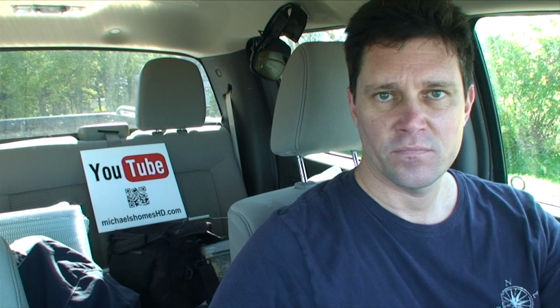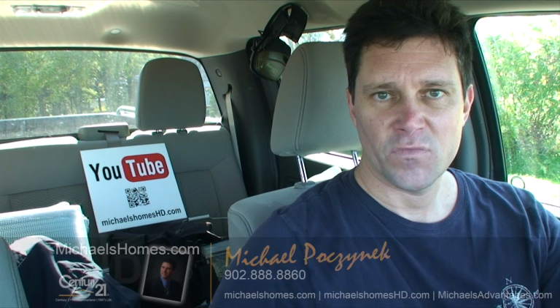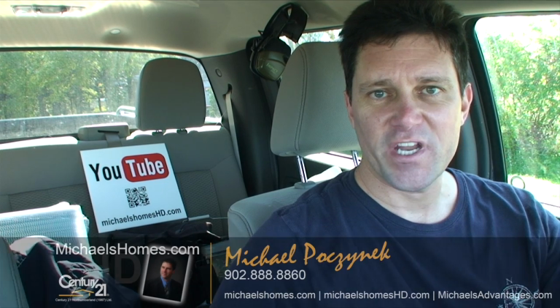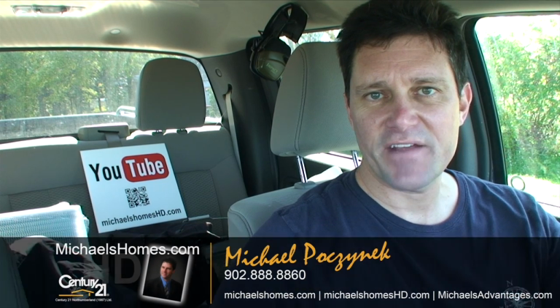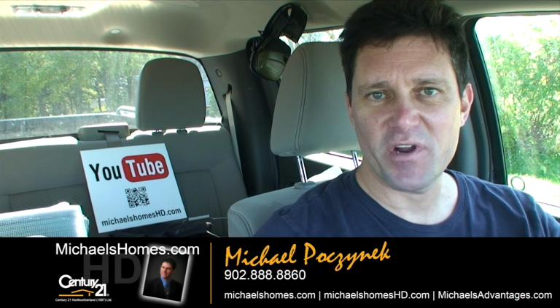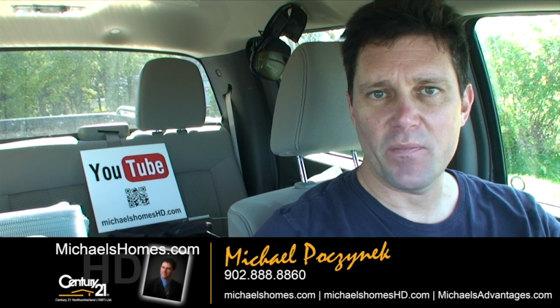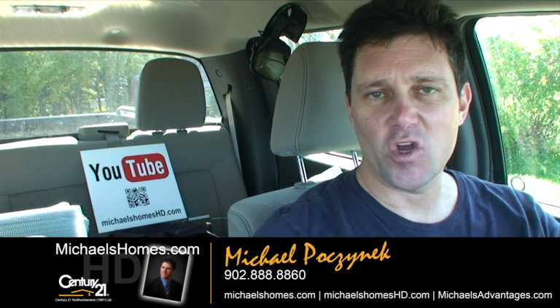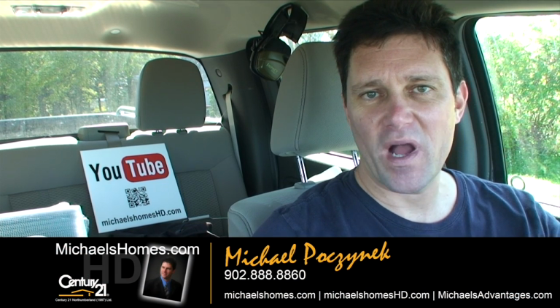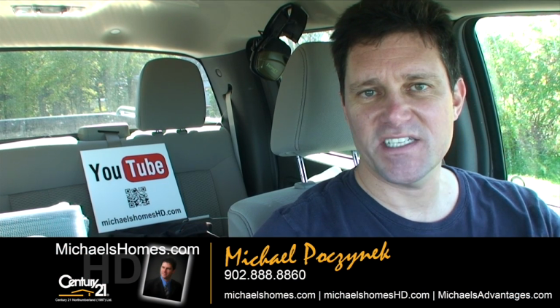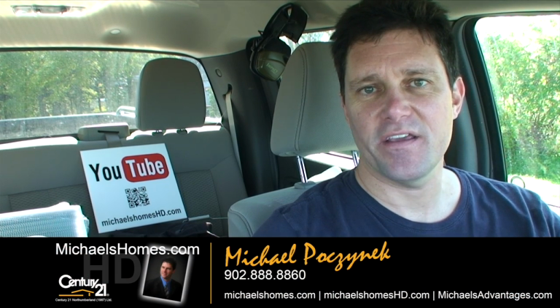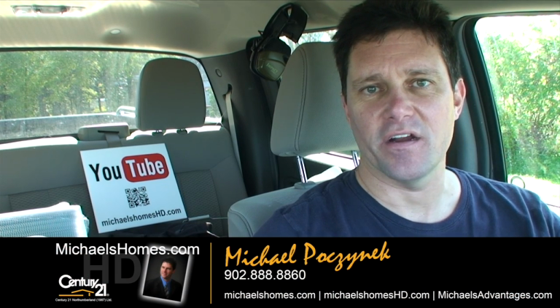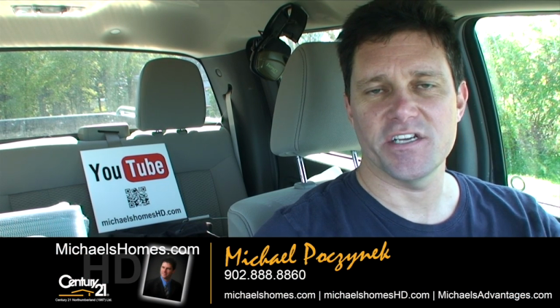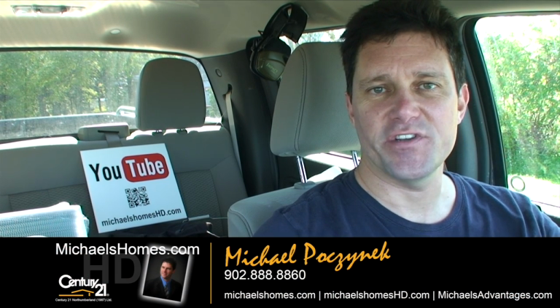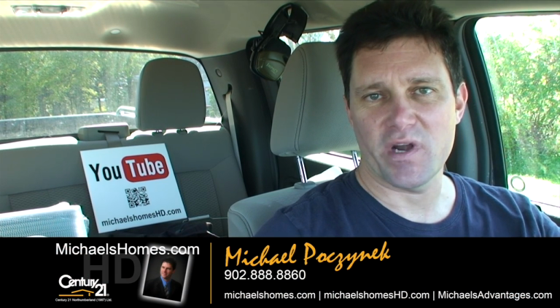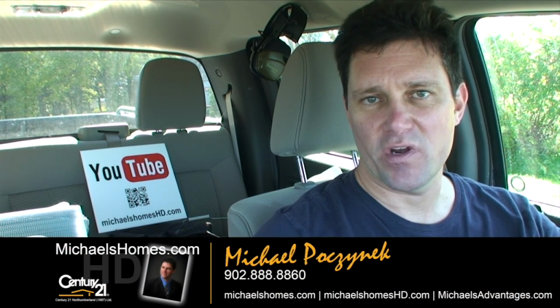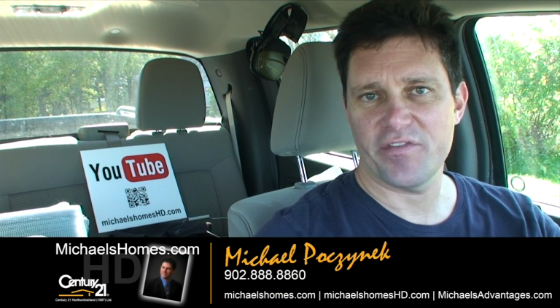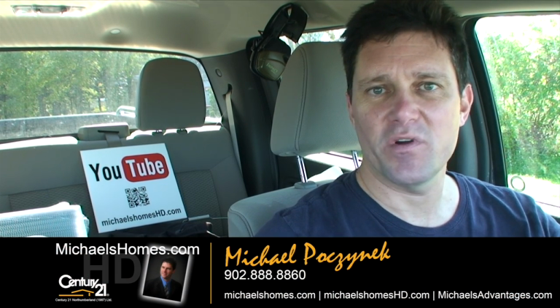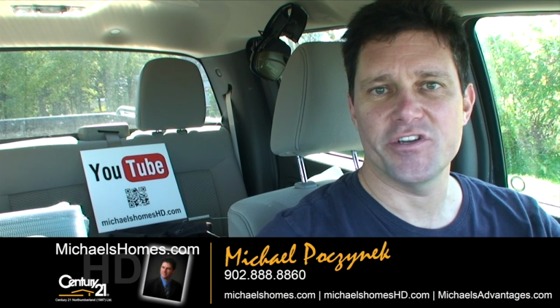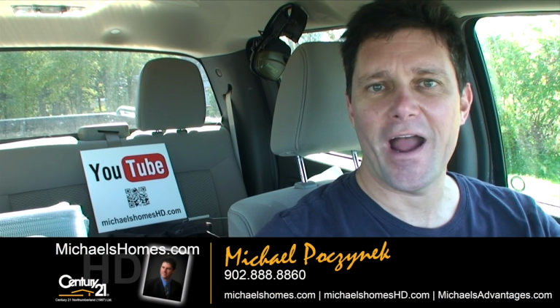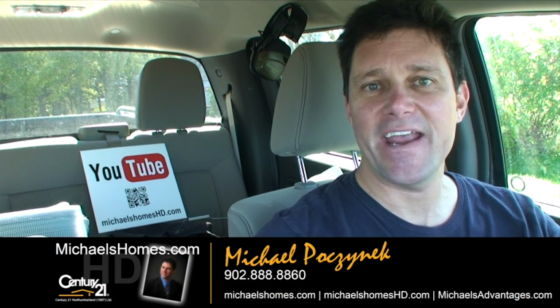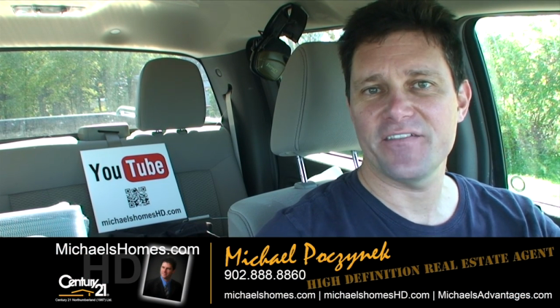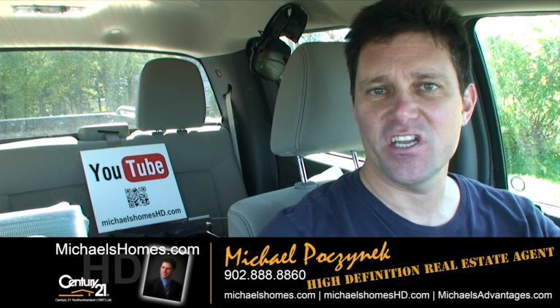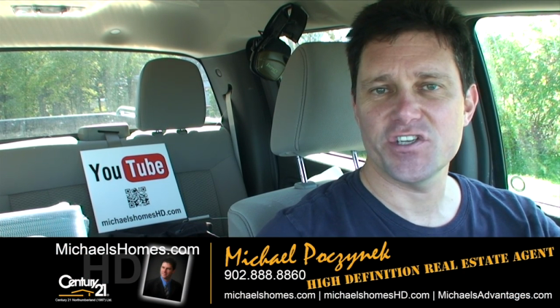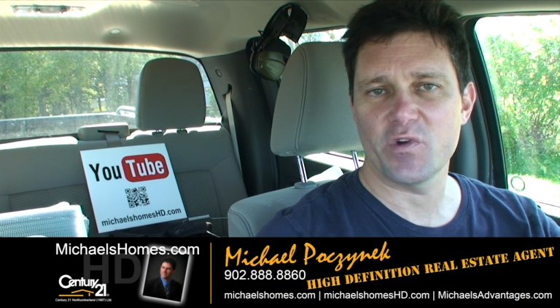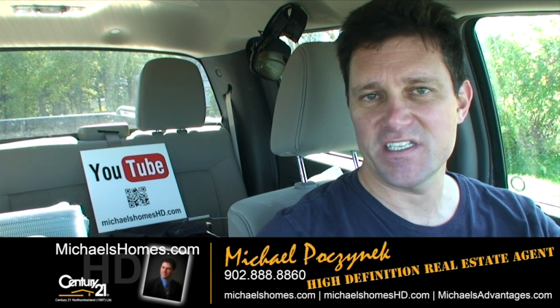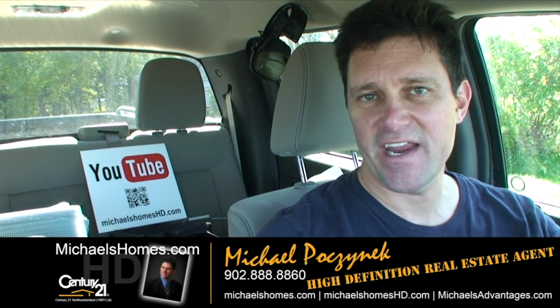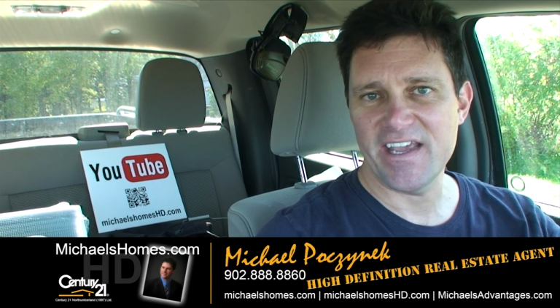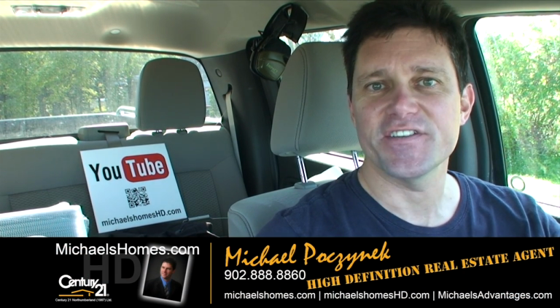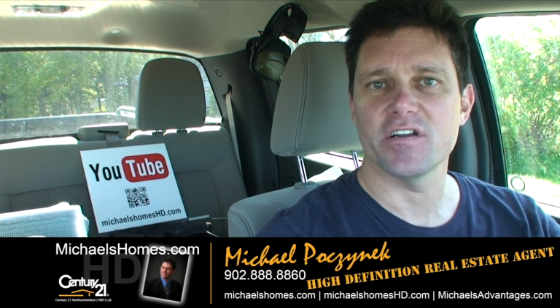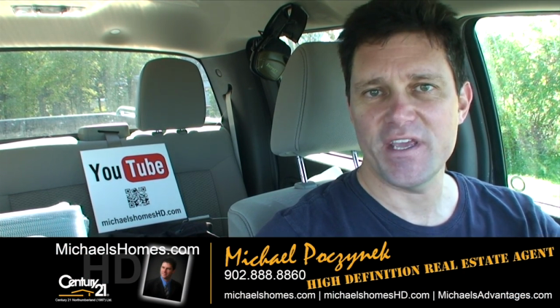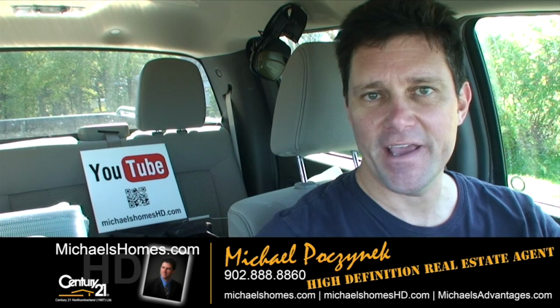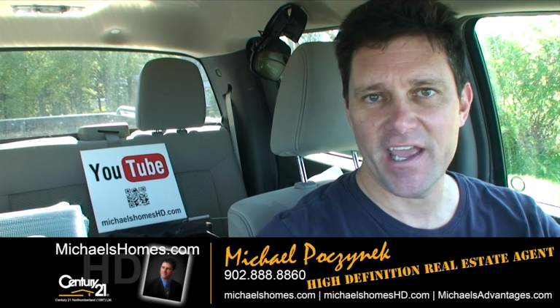Good day everybody, Michael Posnick here, Century 21 Northumberland, your high definition real estate agent here in PEI.